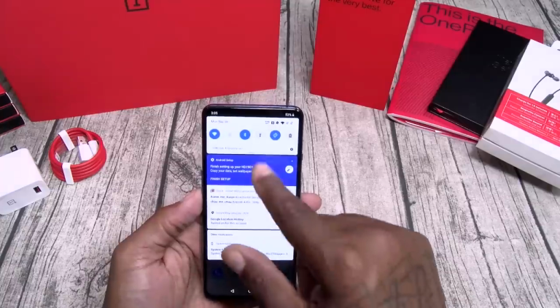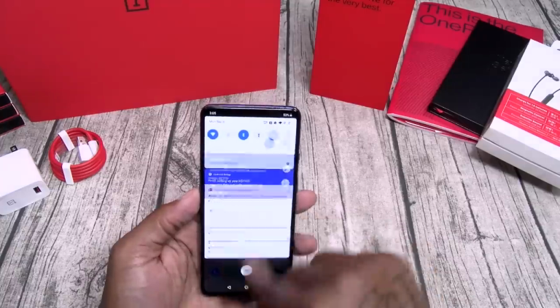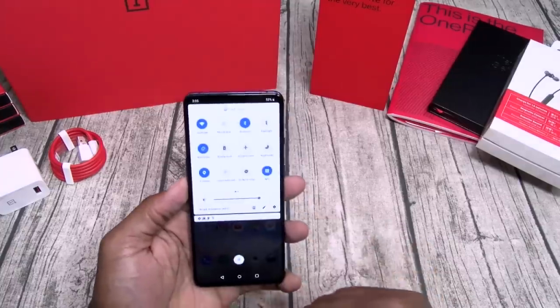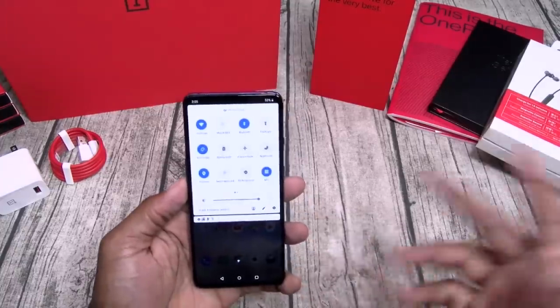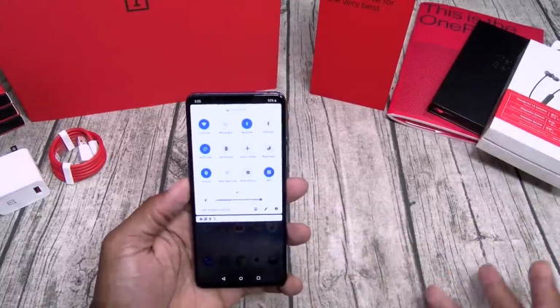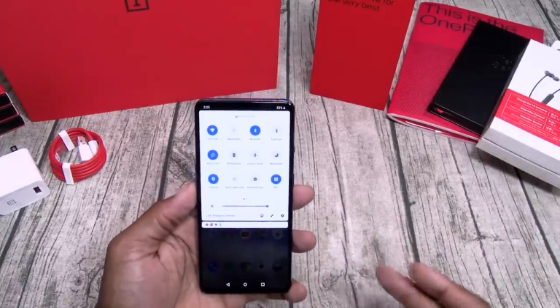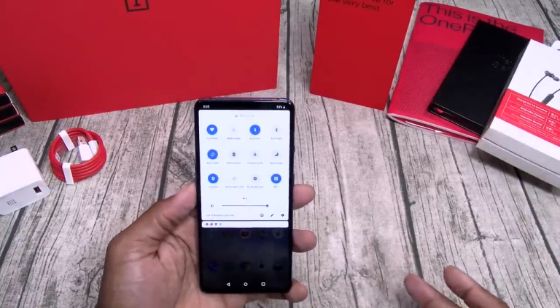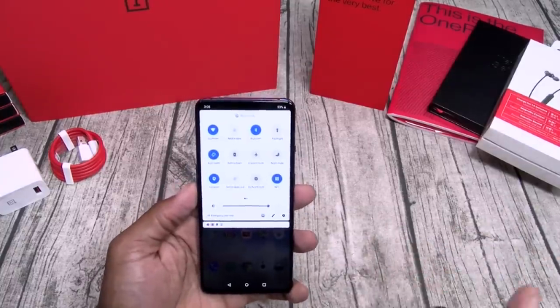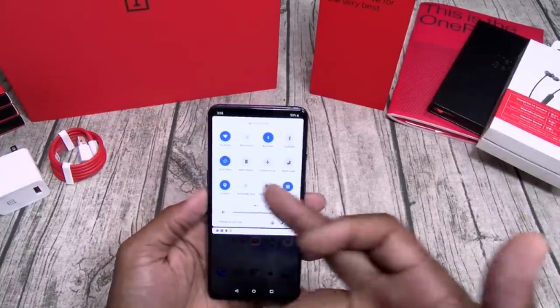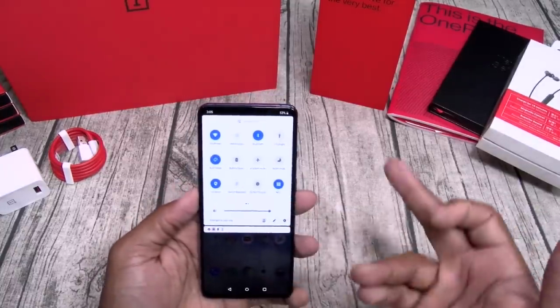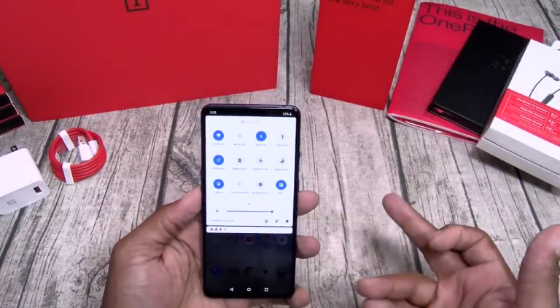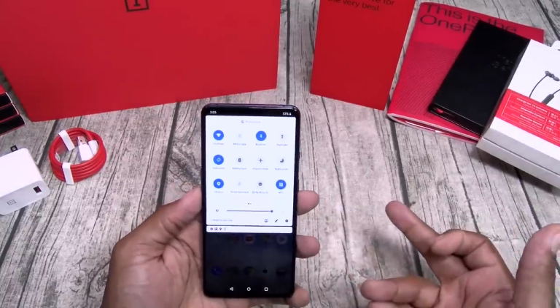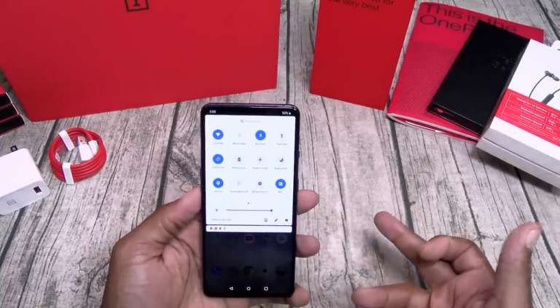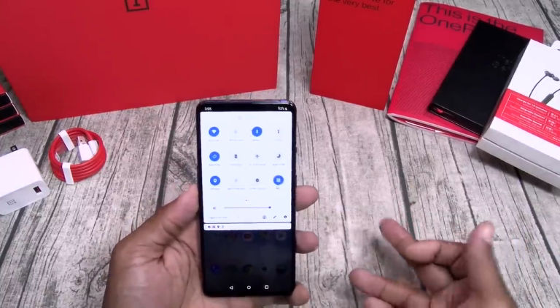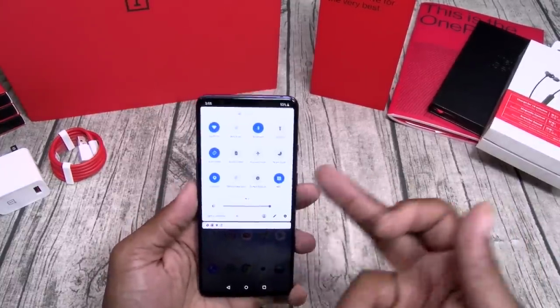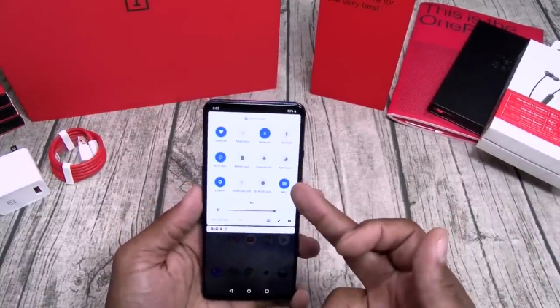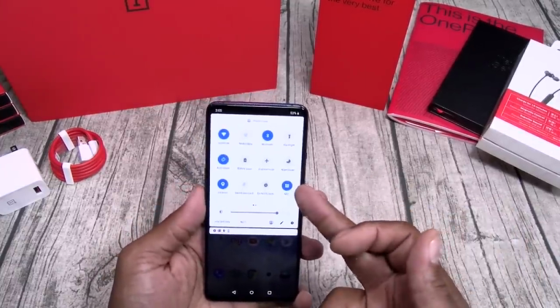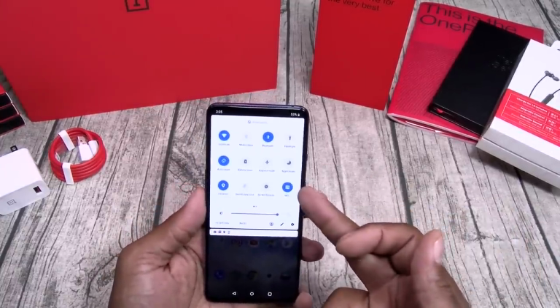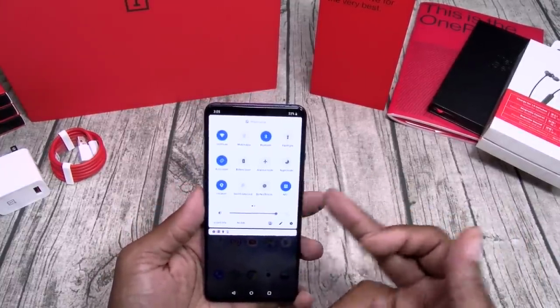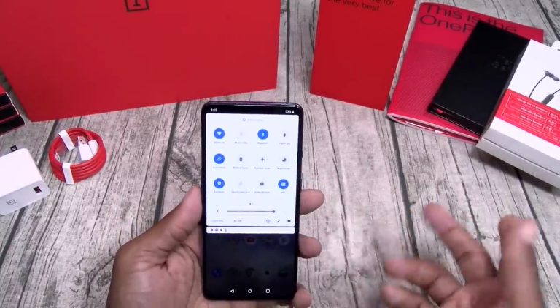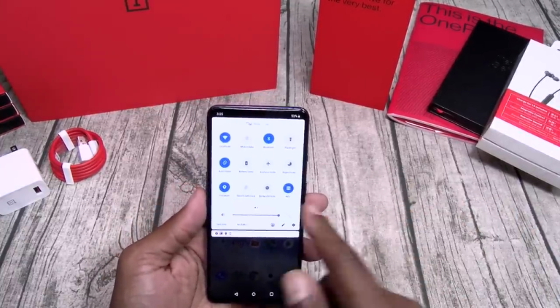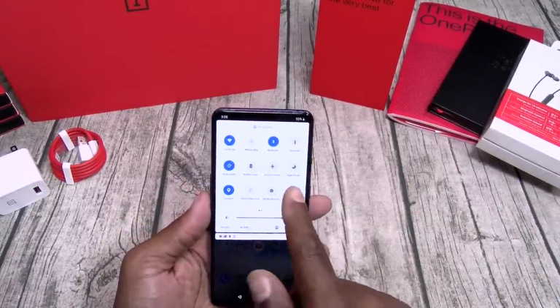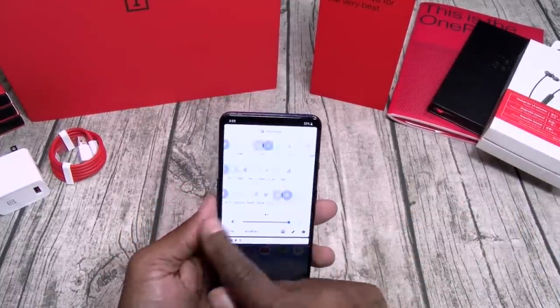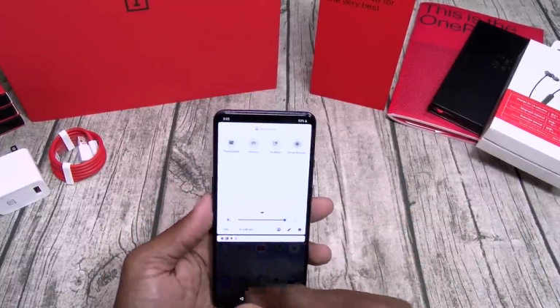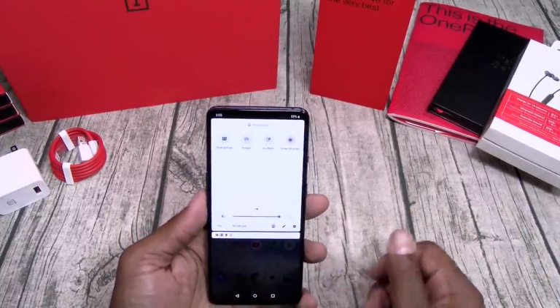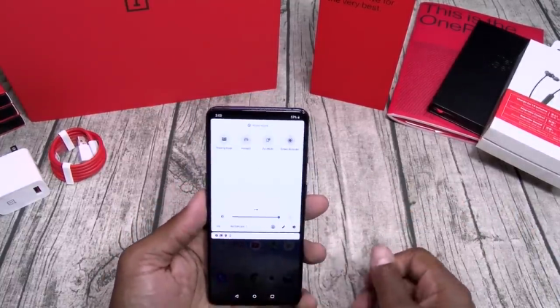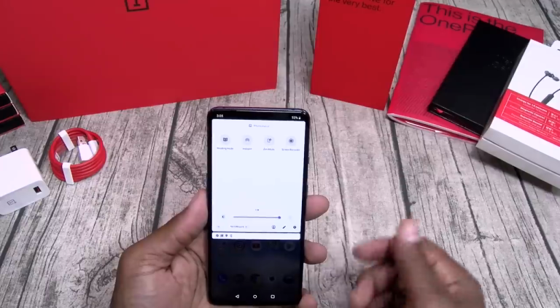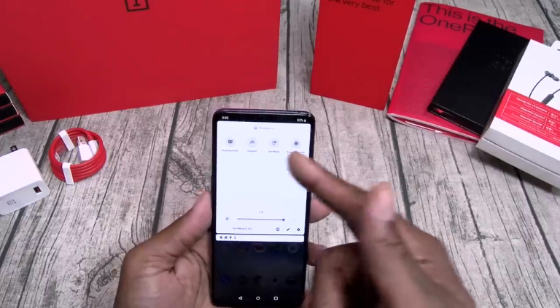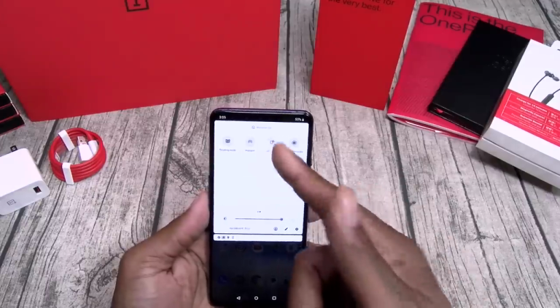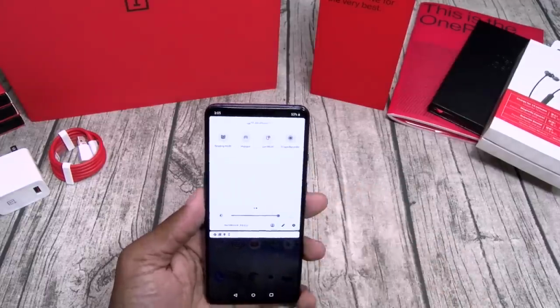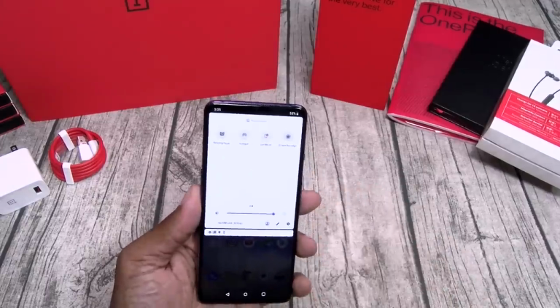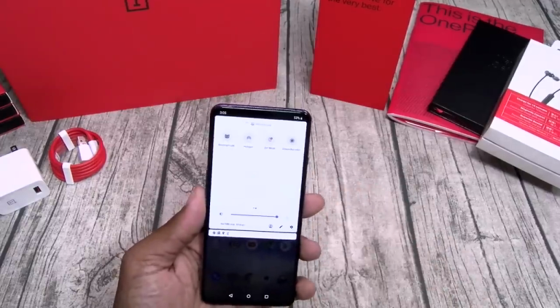Let's go through the basic toggles. Of course you got NFC, and you got Zen mode.